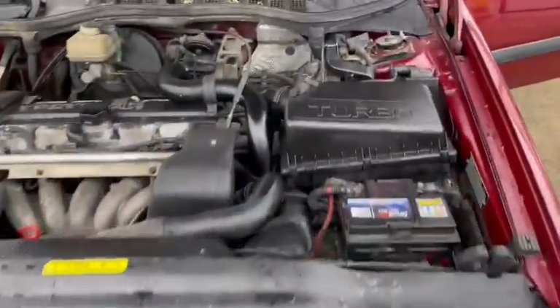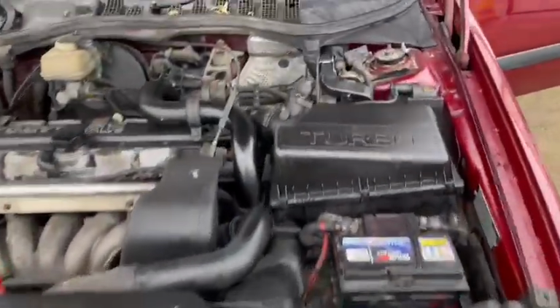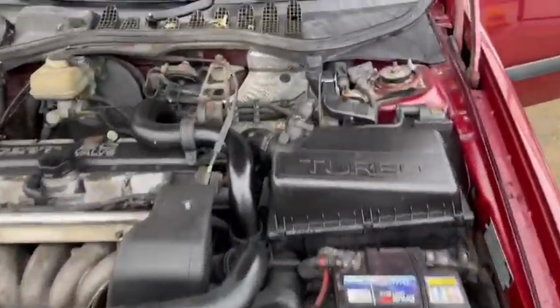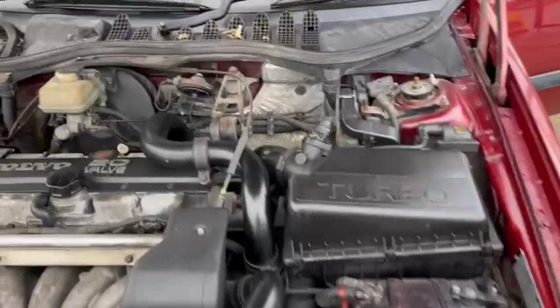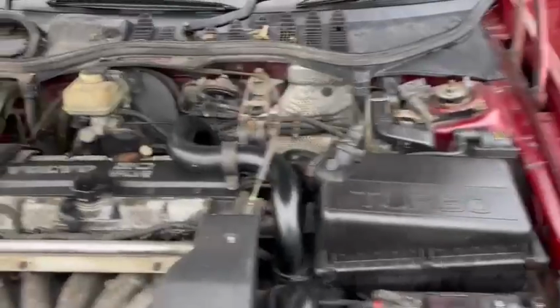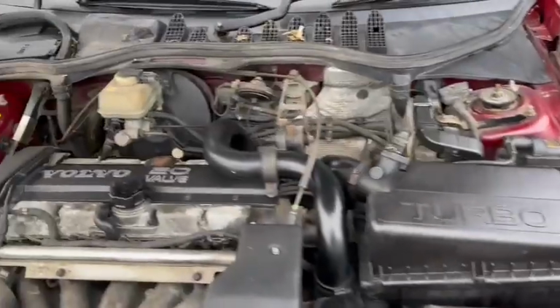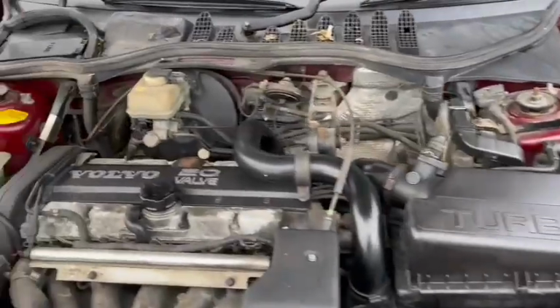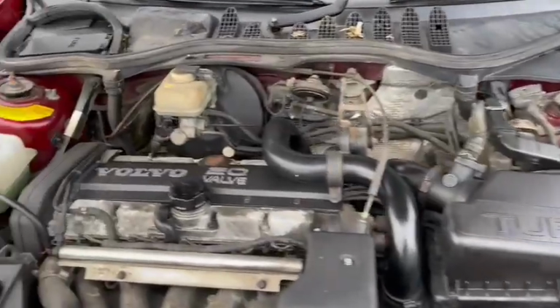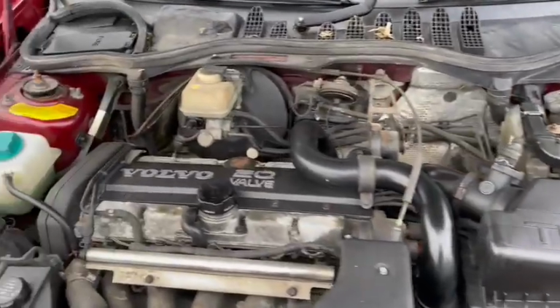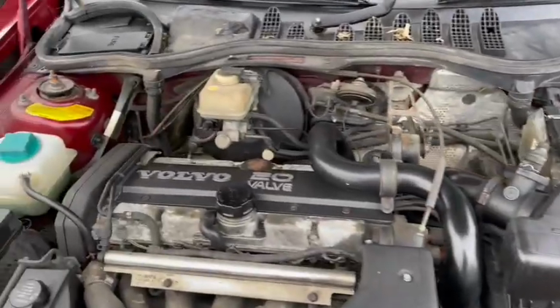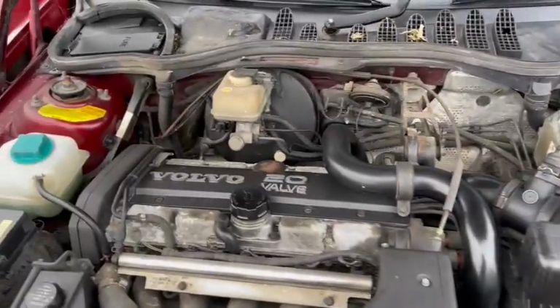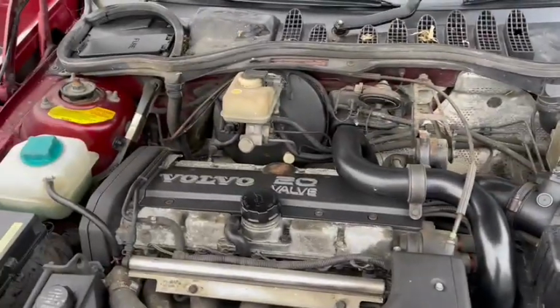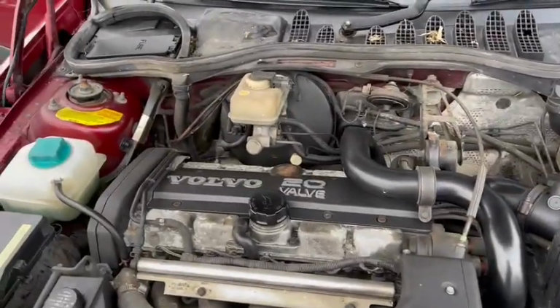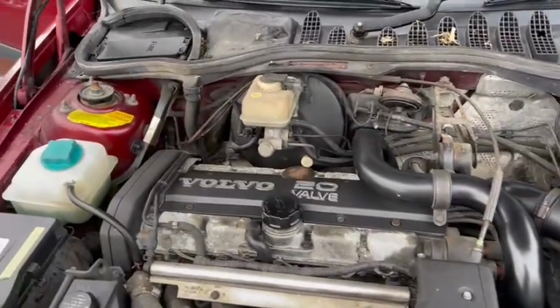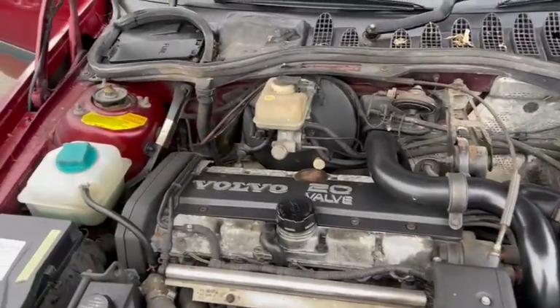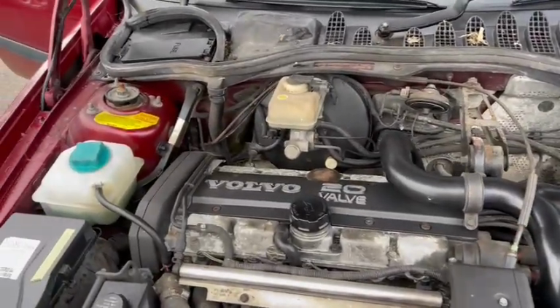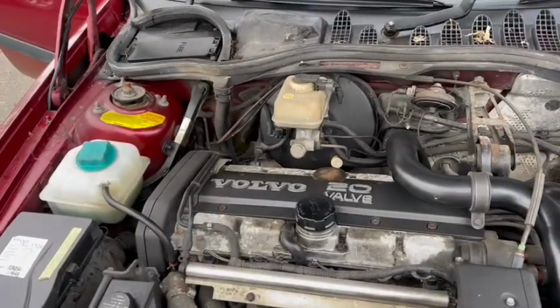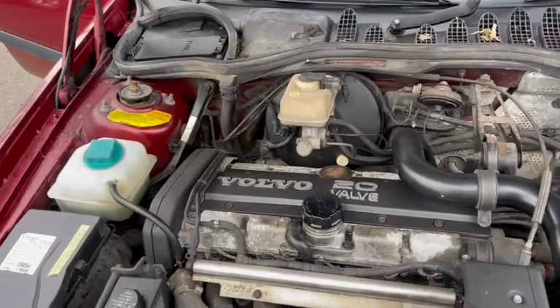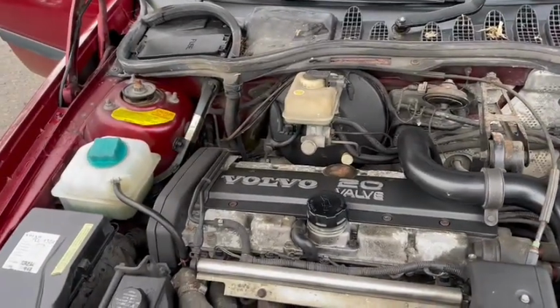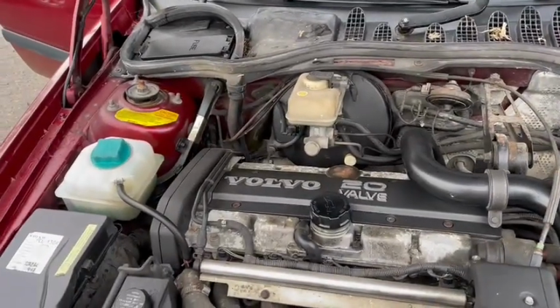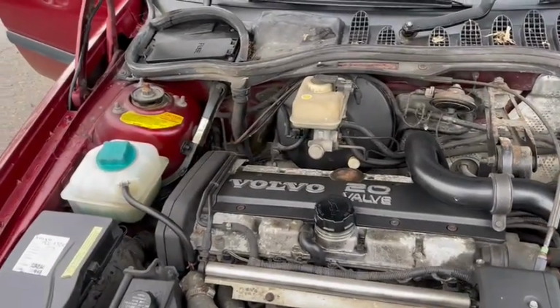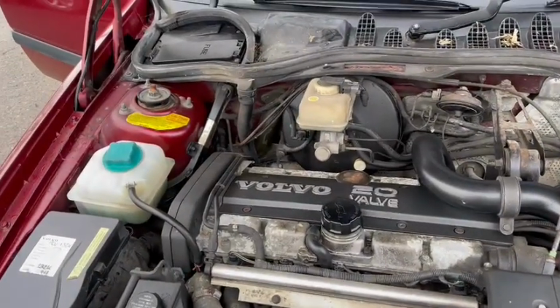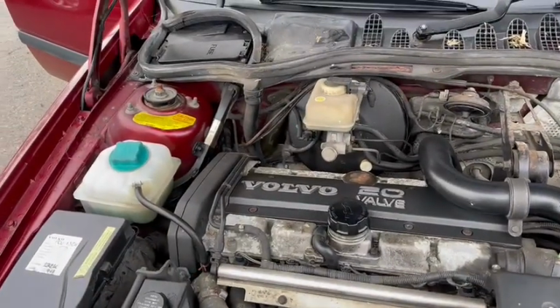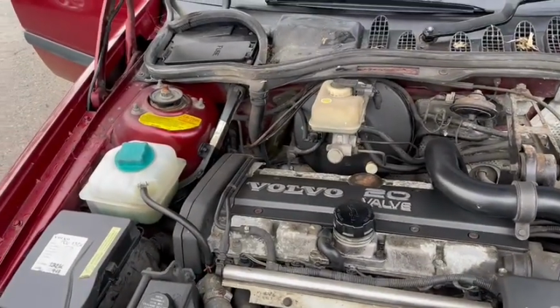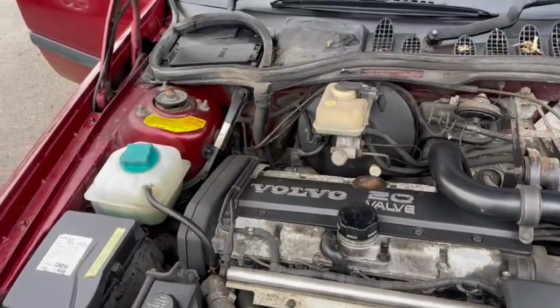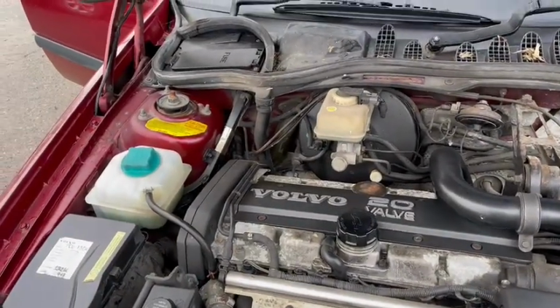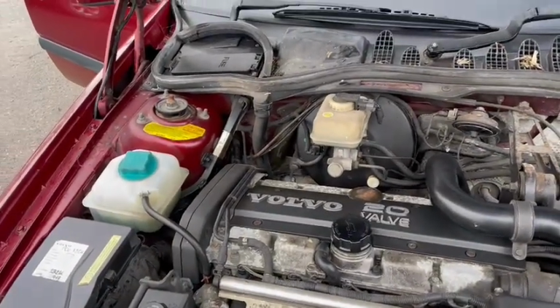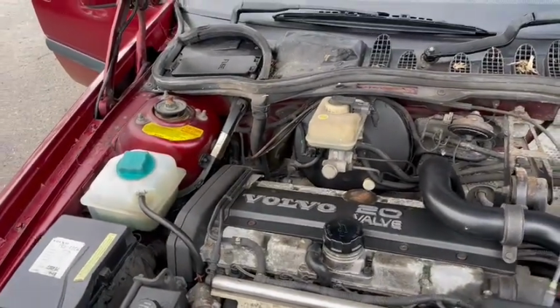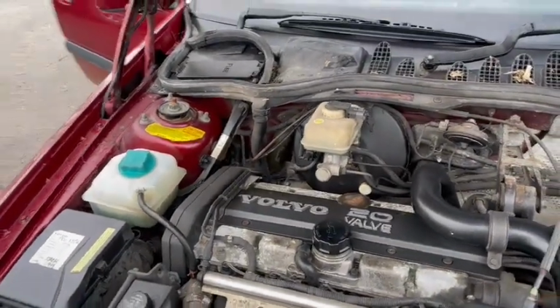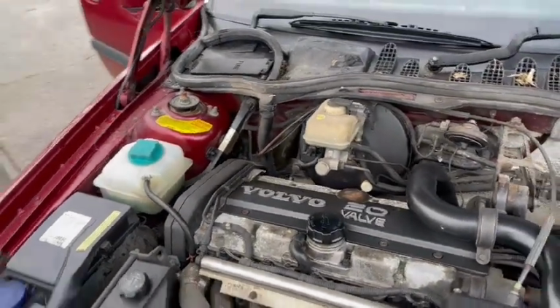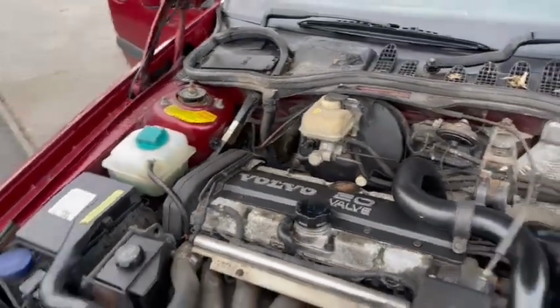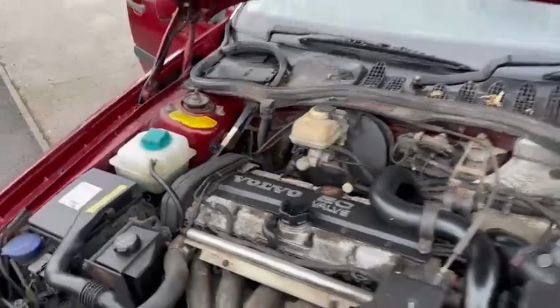Engine wise, doesn't seem to run too bad — just pulled it out now and seems to tick over fine.